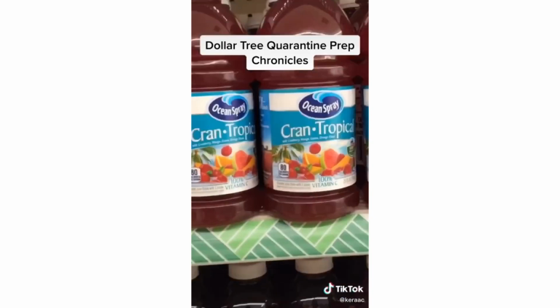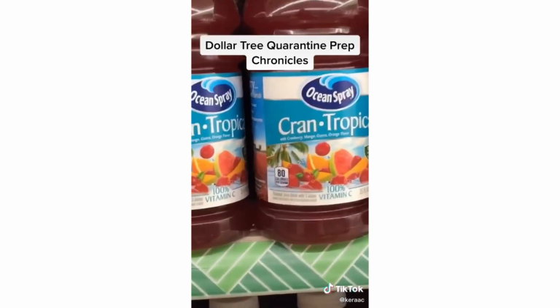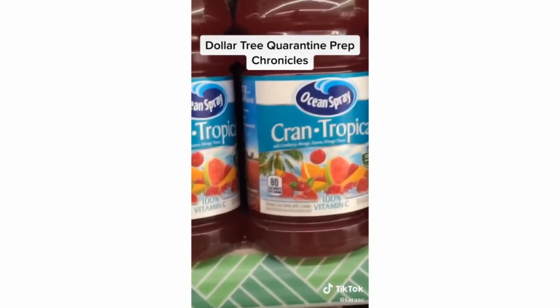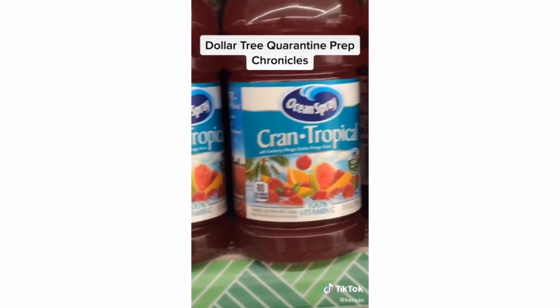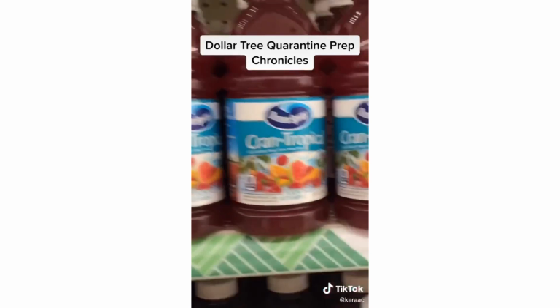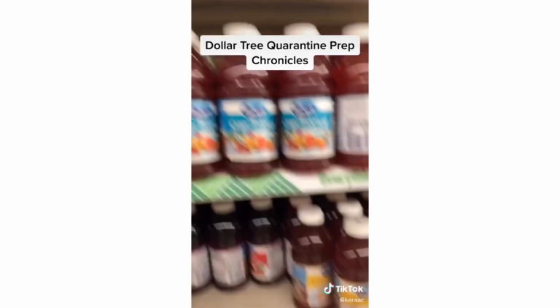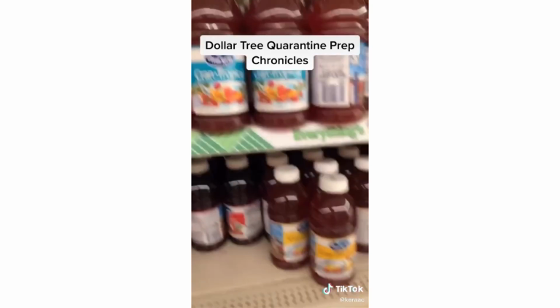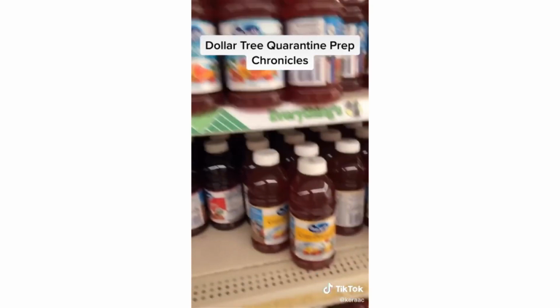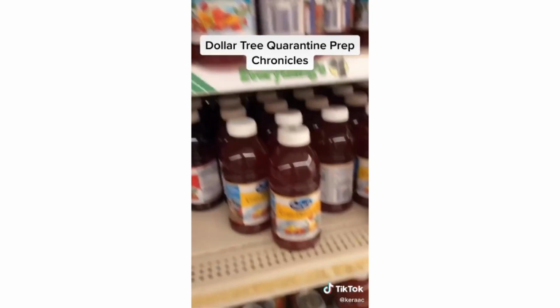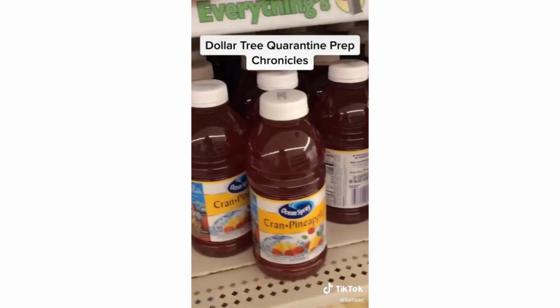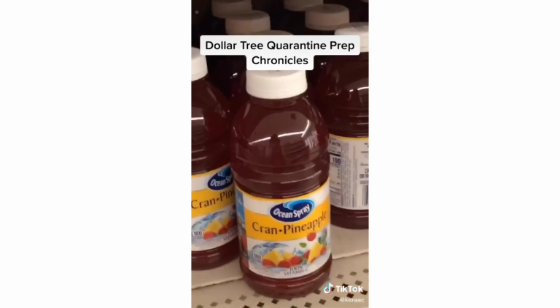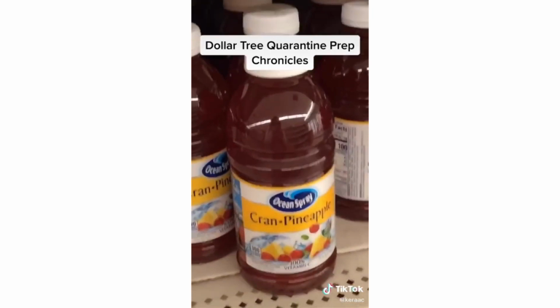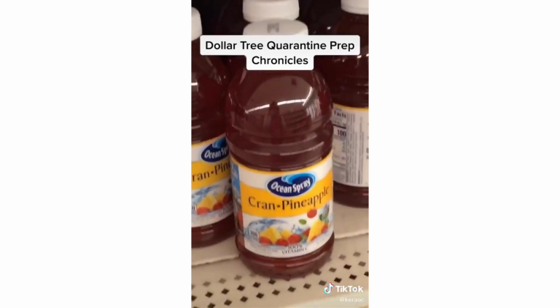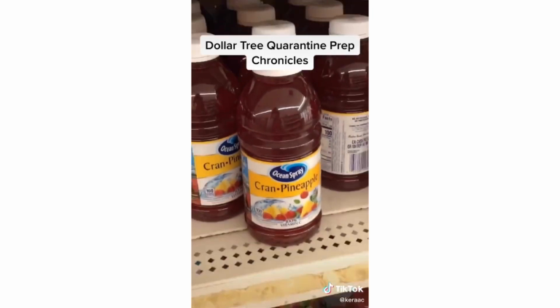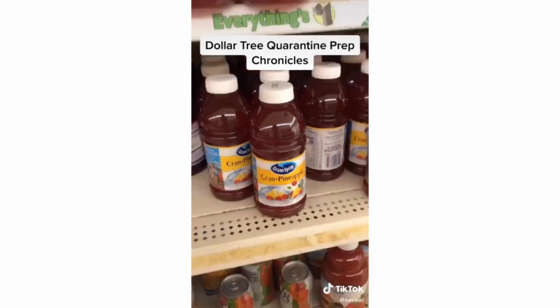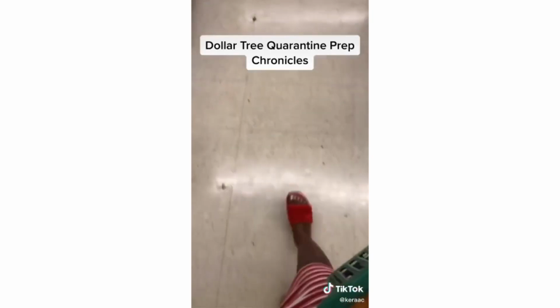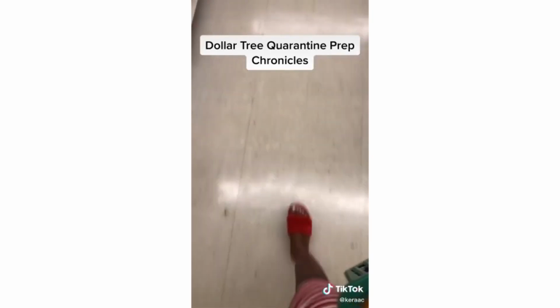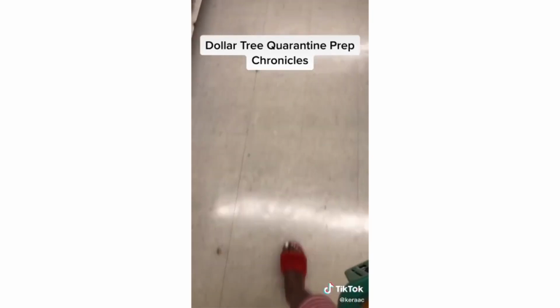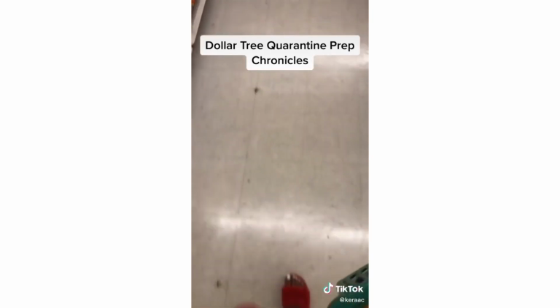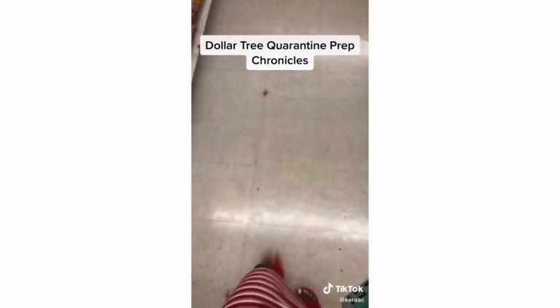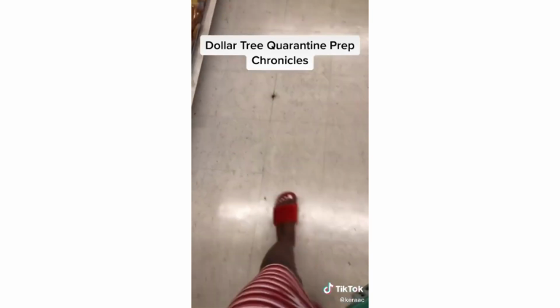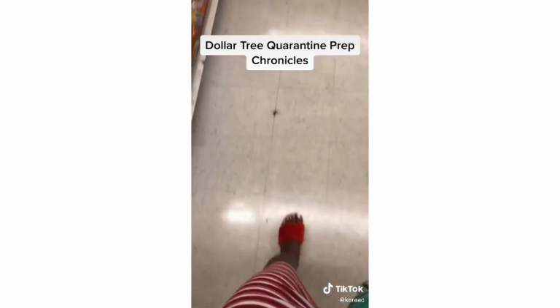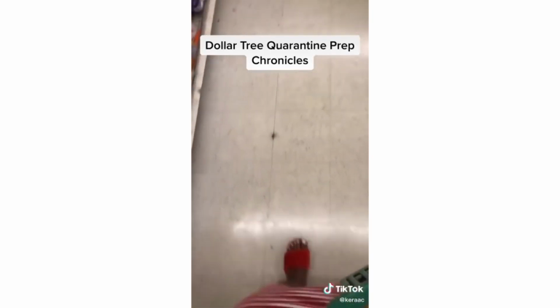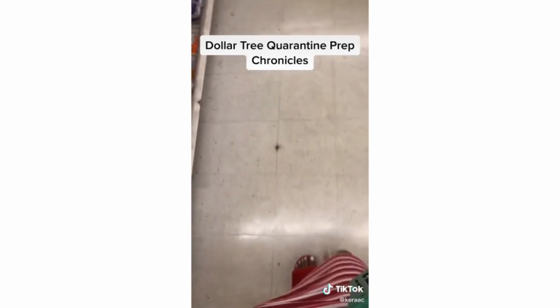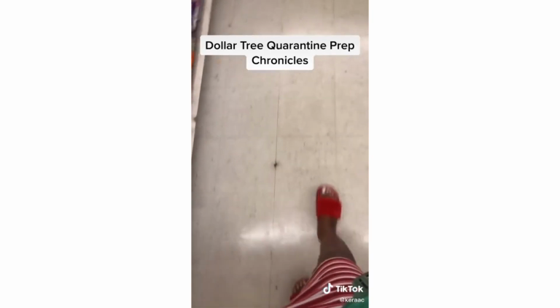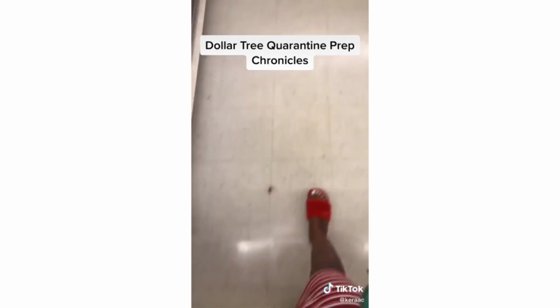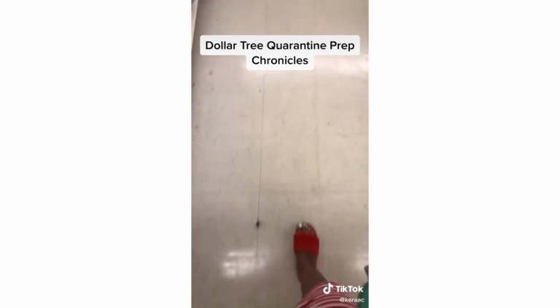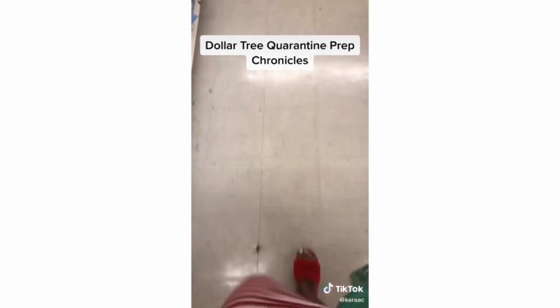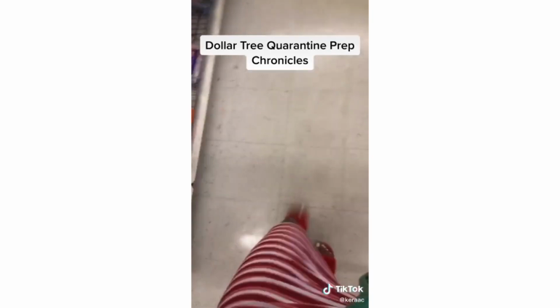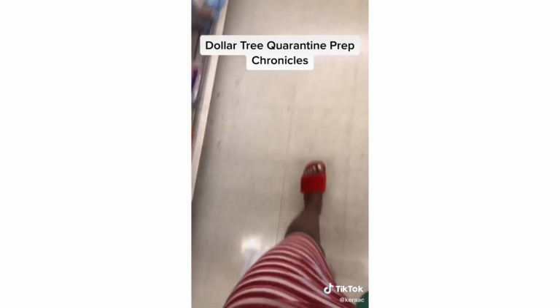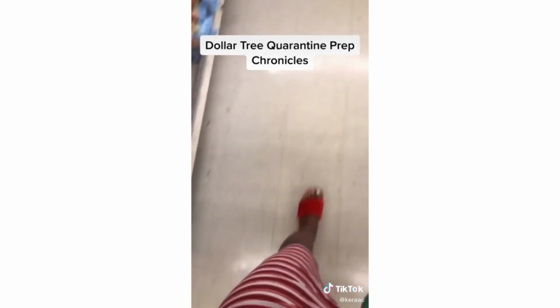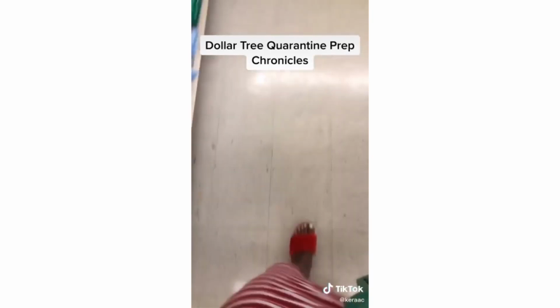Dollar Tree is really doing something. And then casually check your bank account to make sure you're okay.